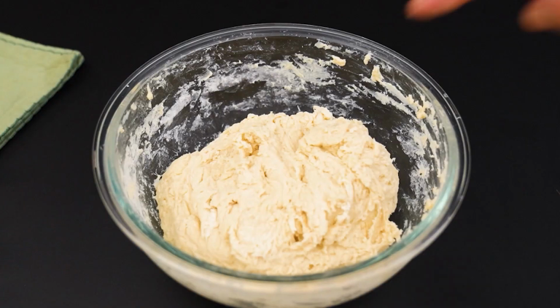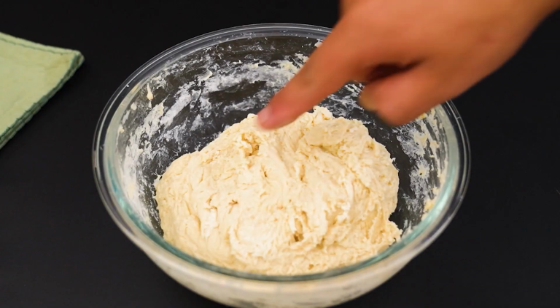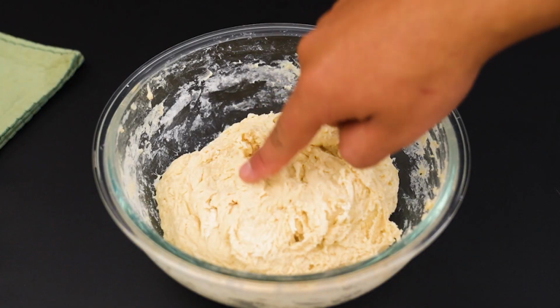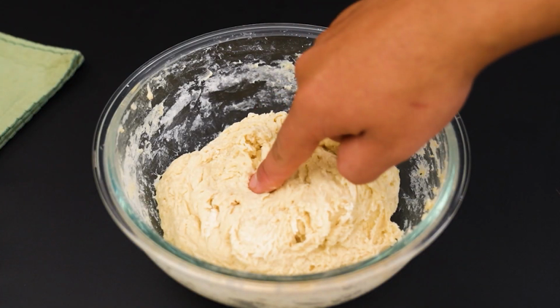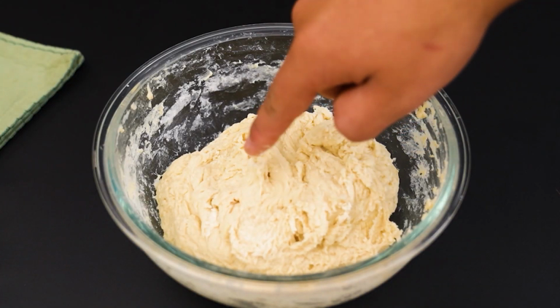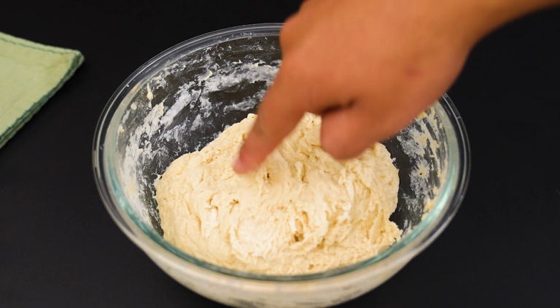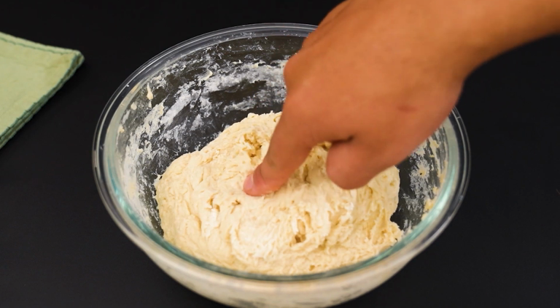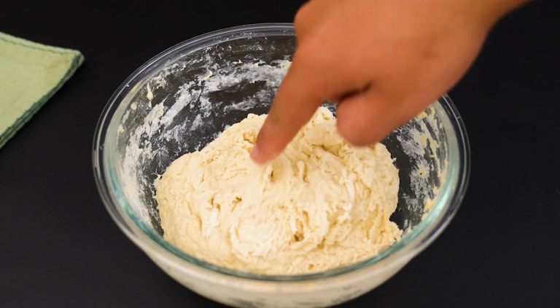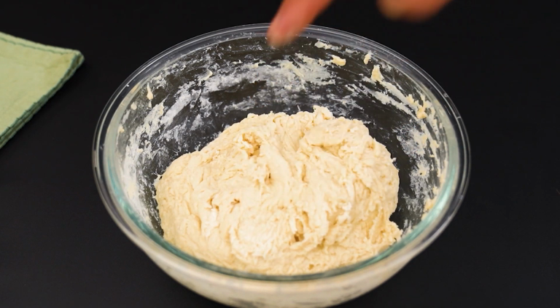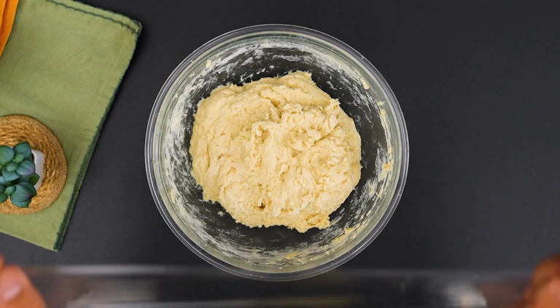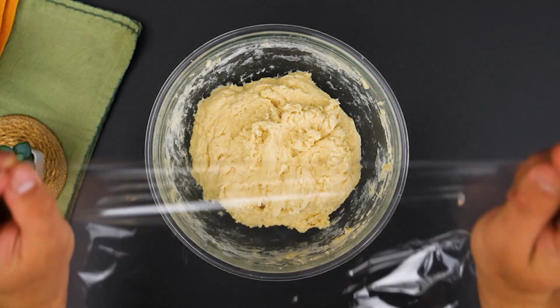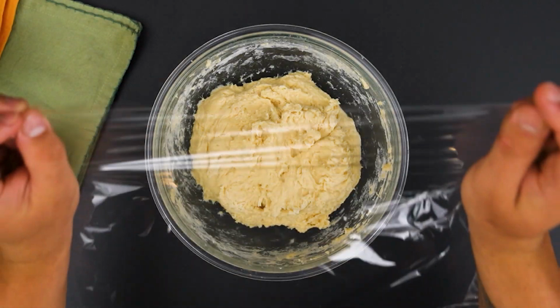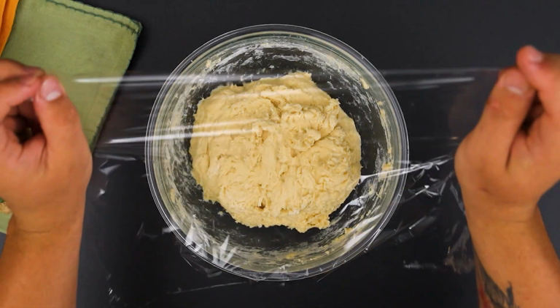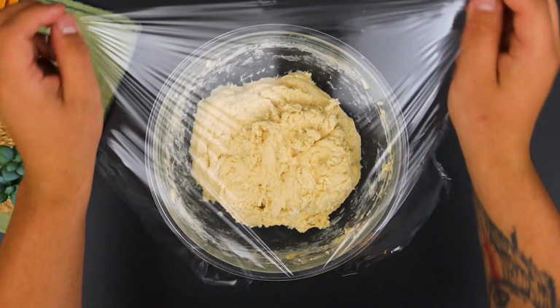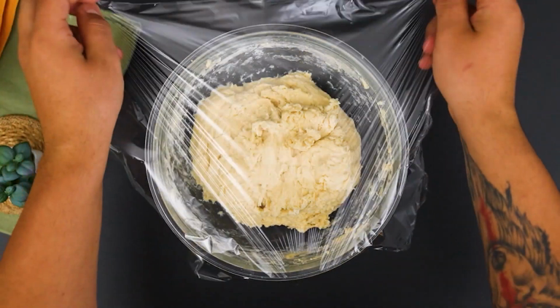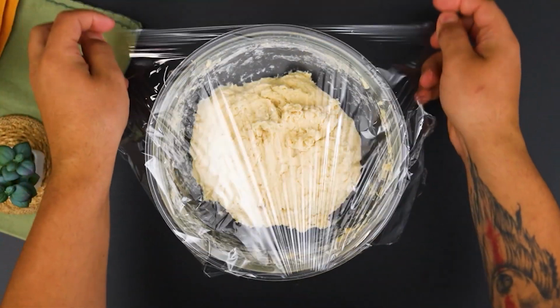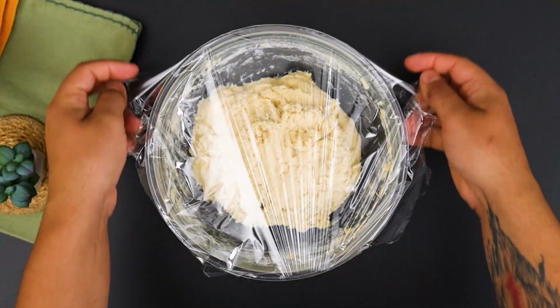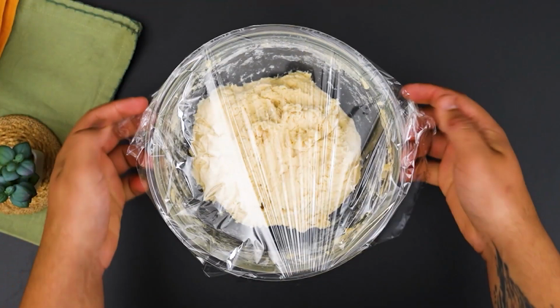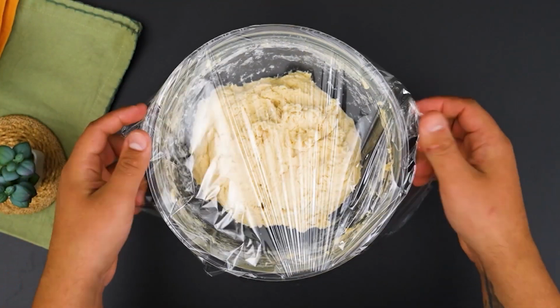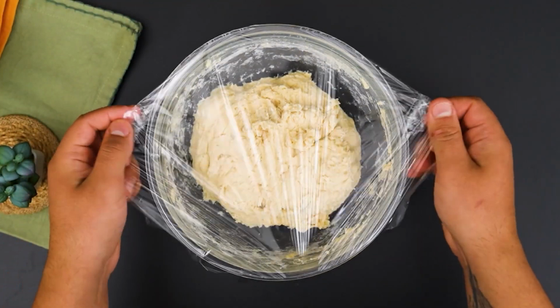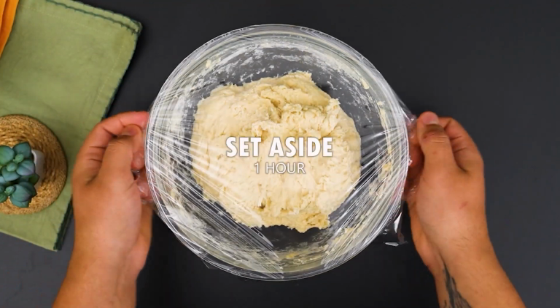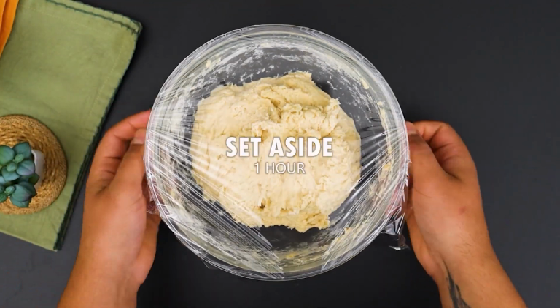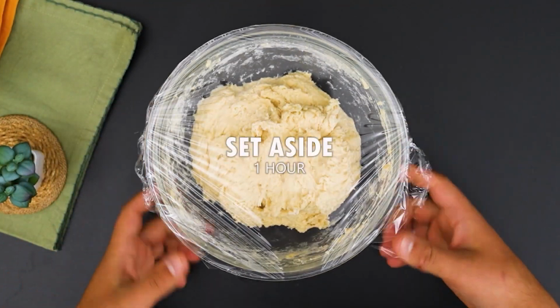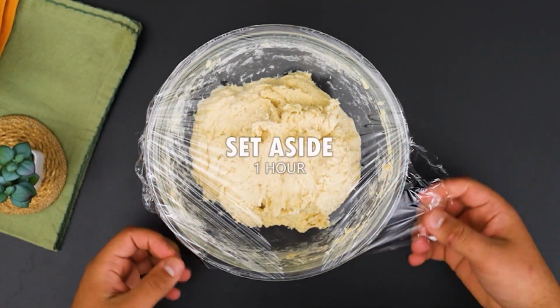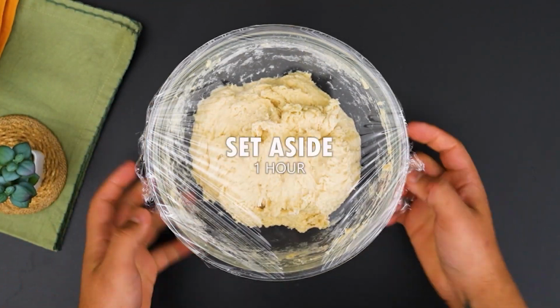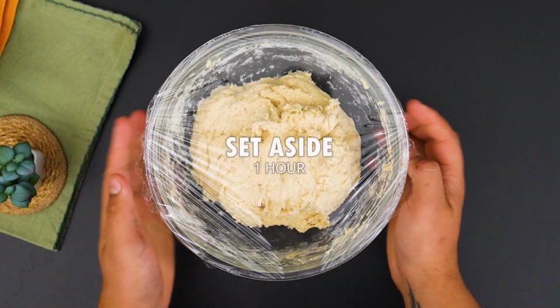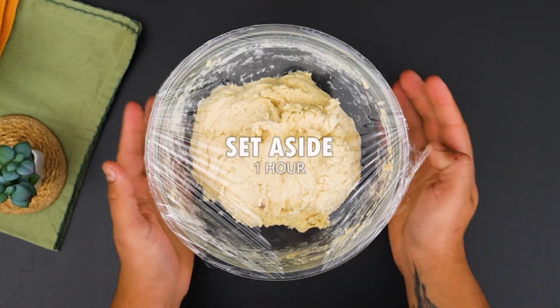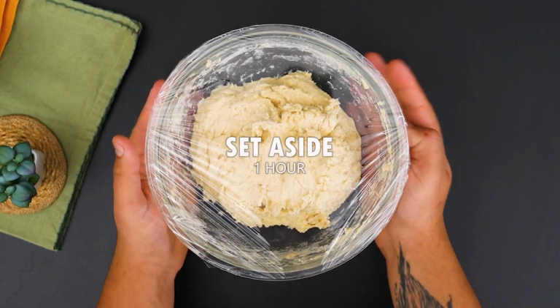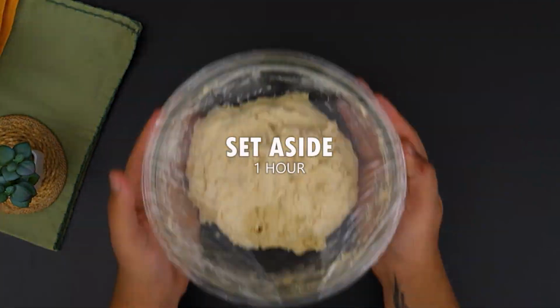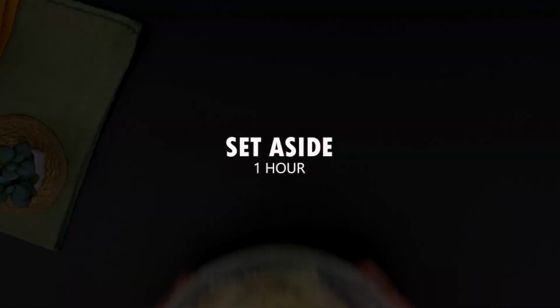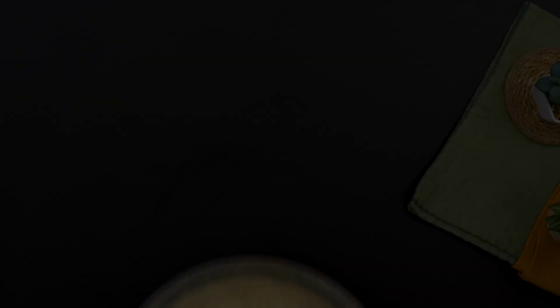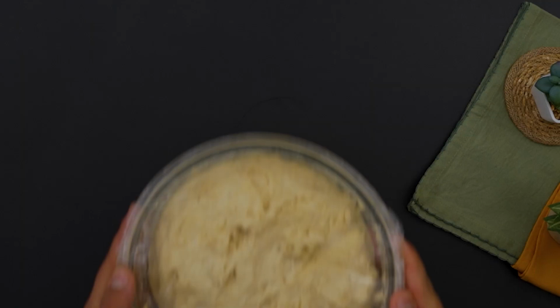Let the dough rest for an hour. This will help the yeast to do its job and make the dough very fluffy.